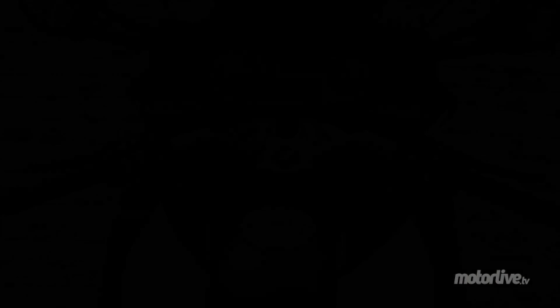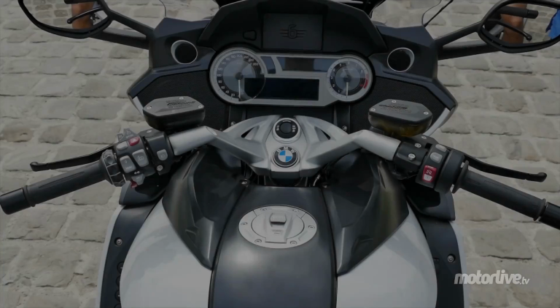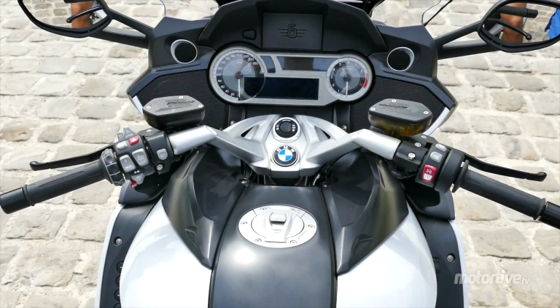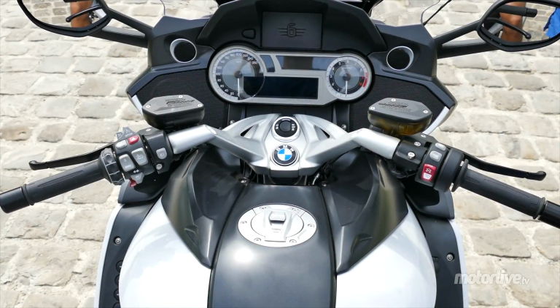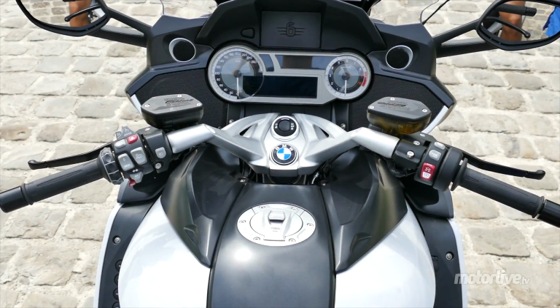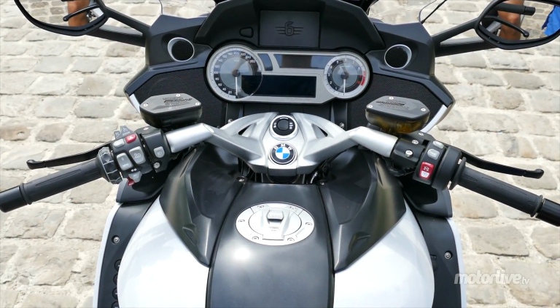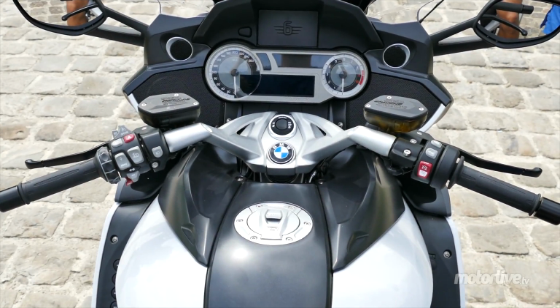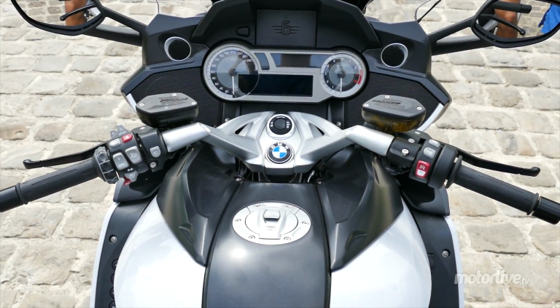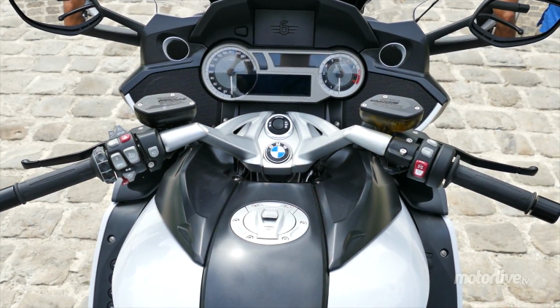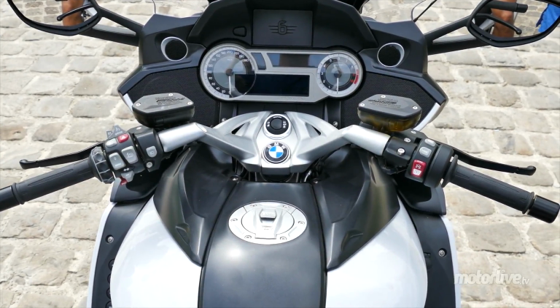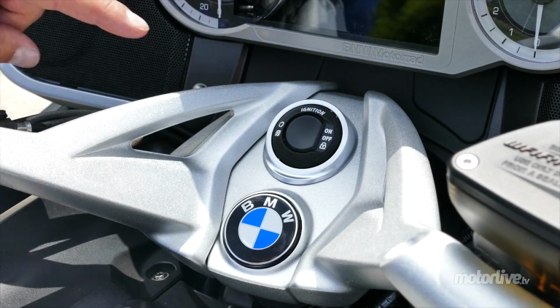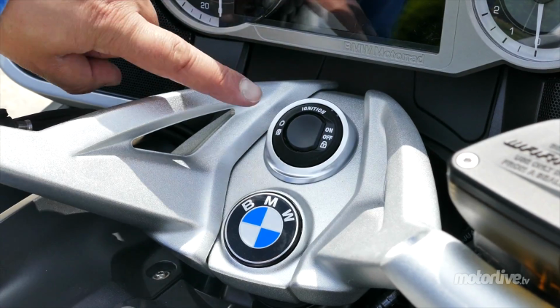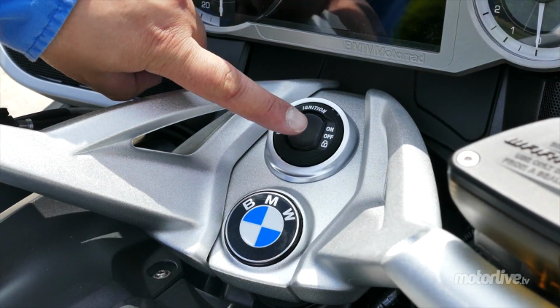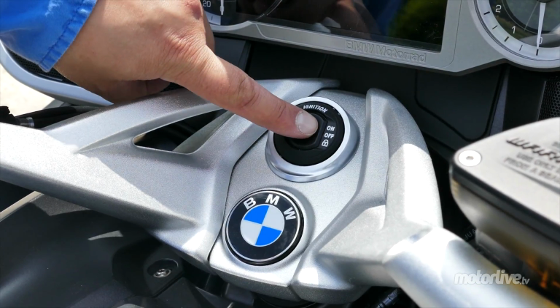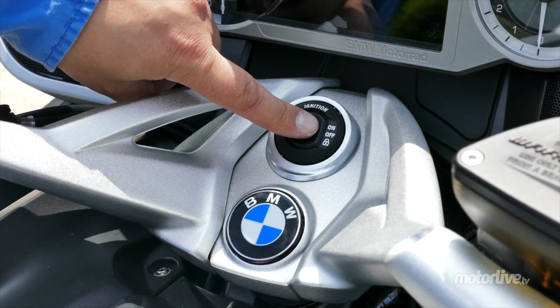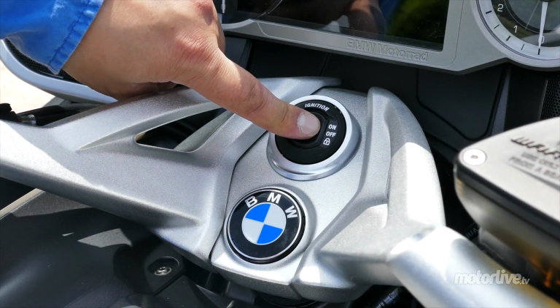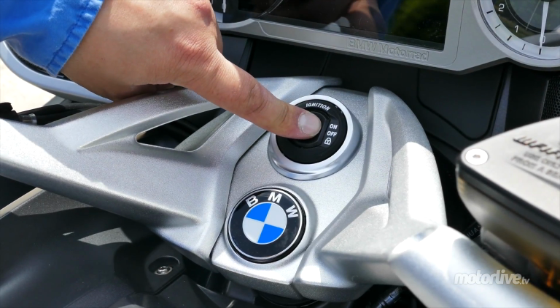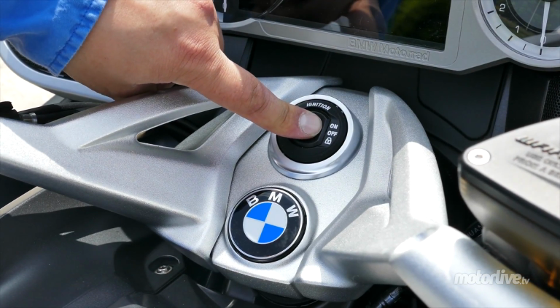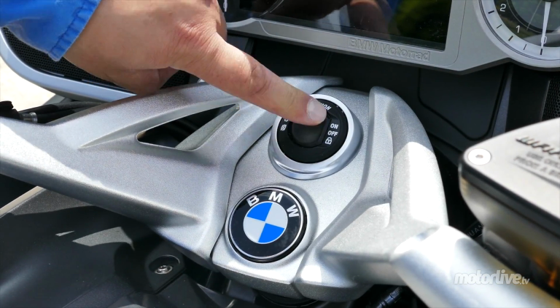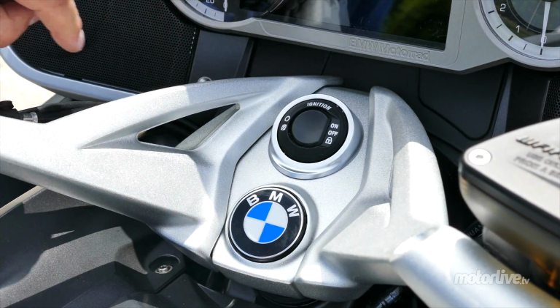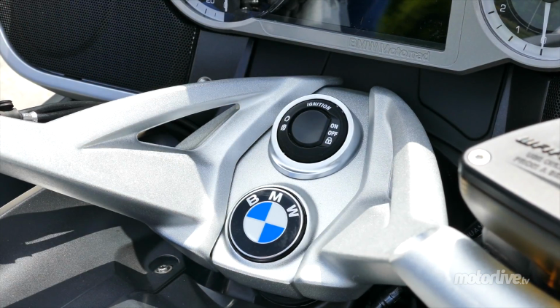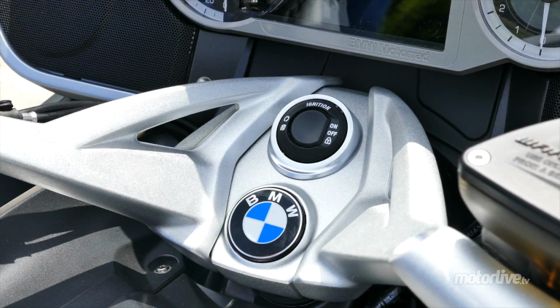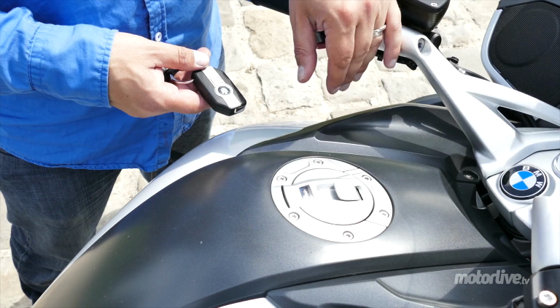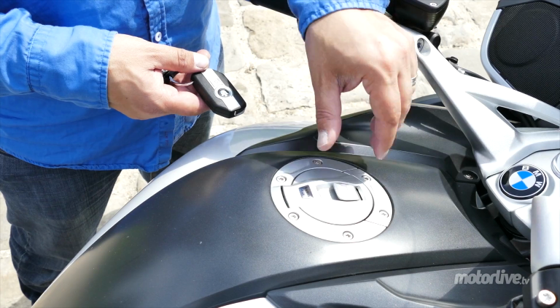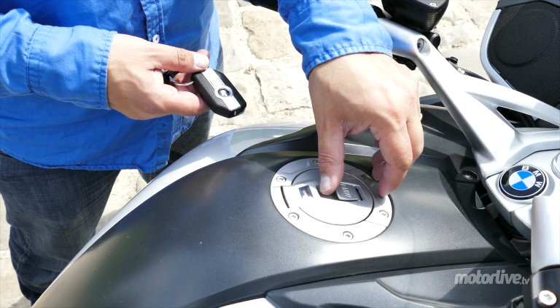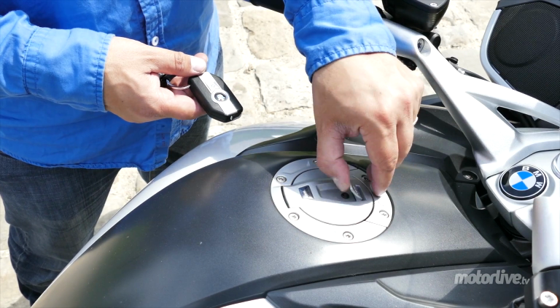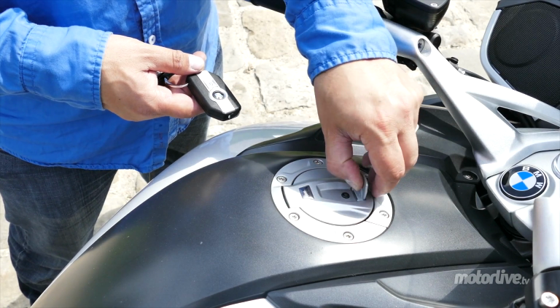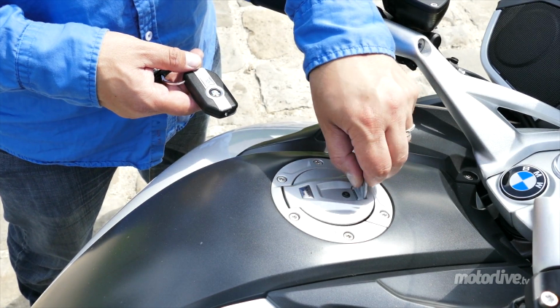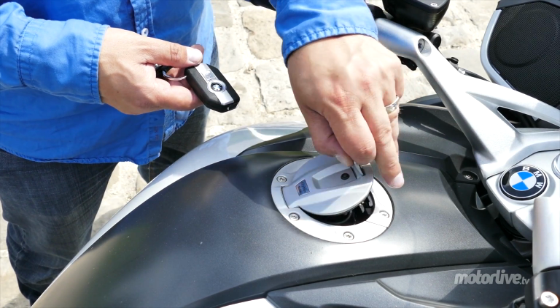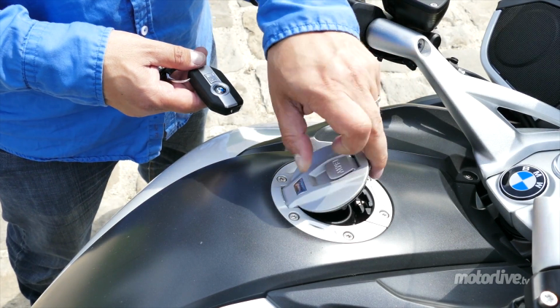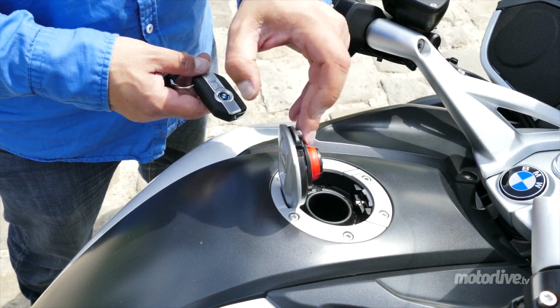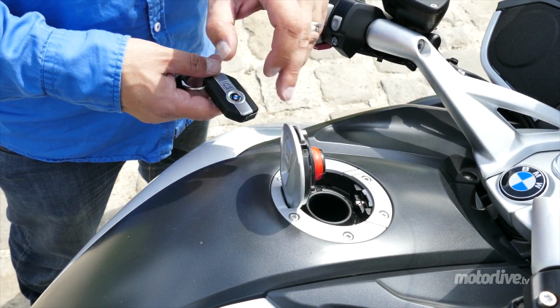Le système Kalex Ride qui permet de garder la clé dans sa poche, que ce soit pour démarrer ou pour ouvrir le réservoir d'essence par exemple.